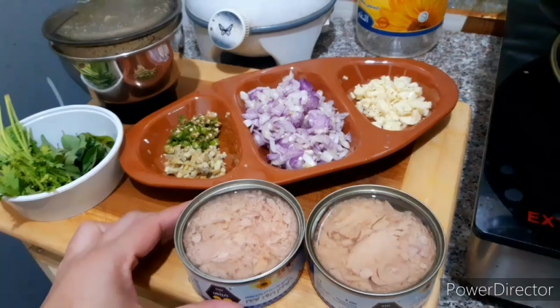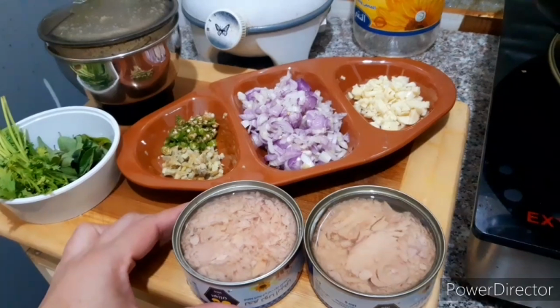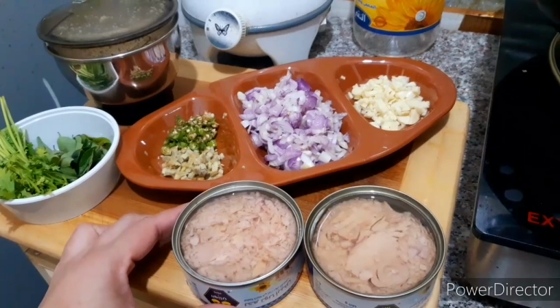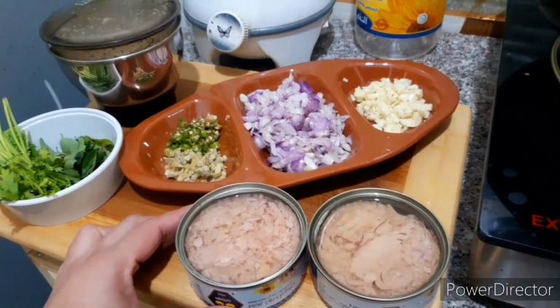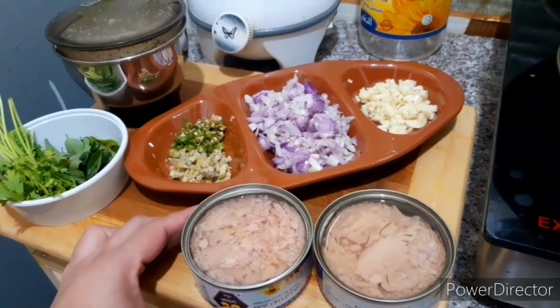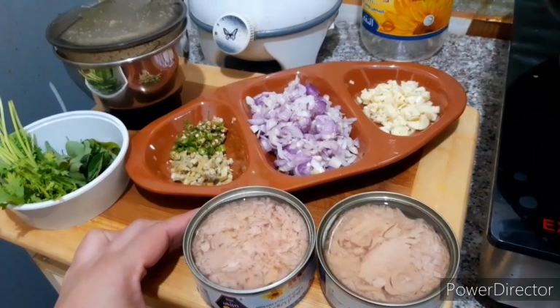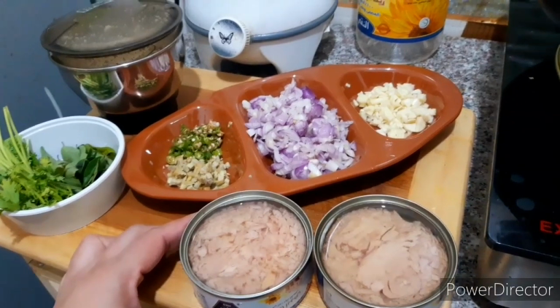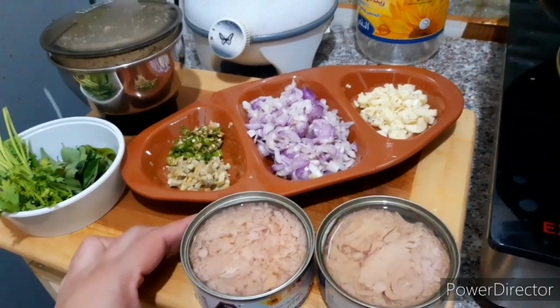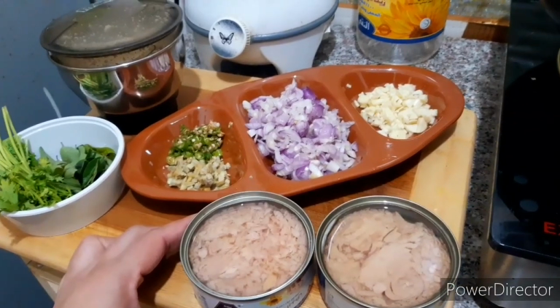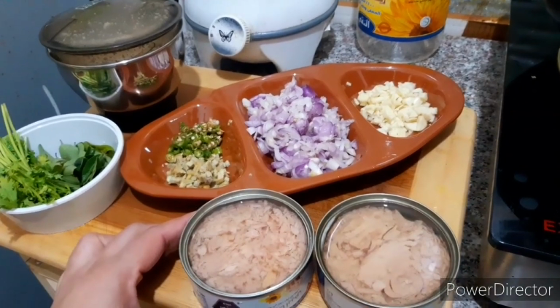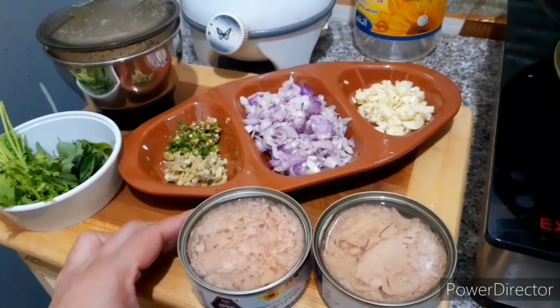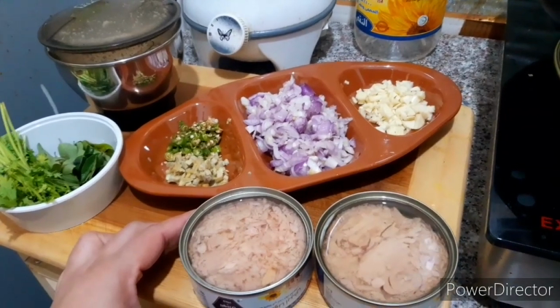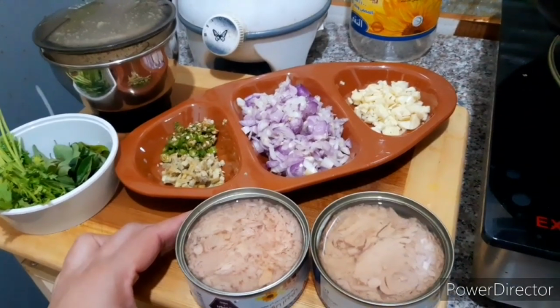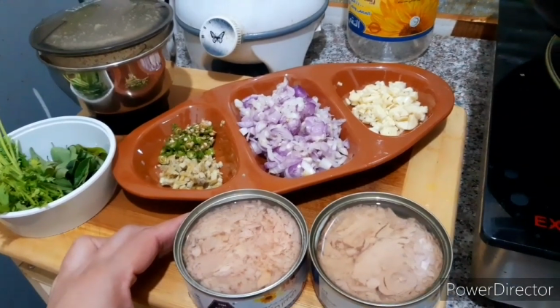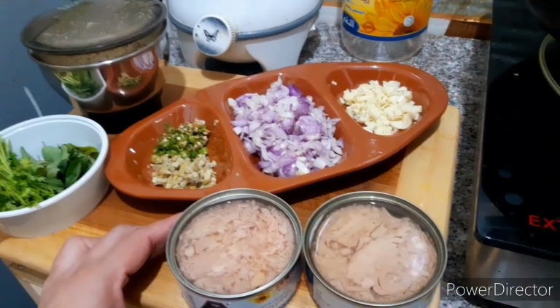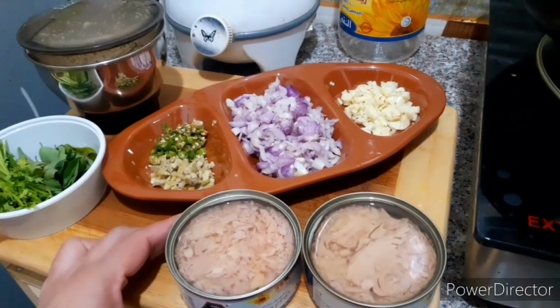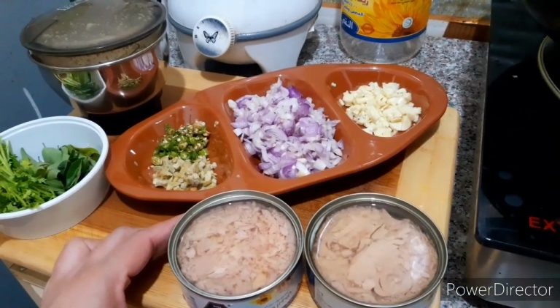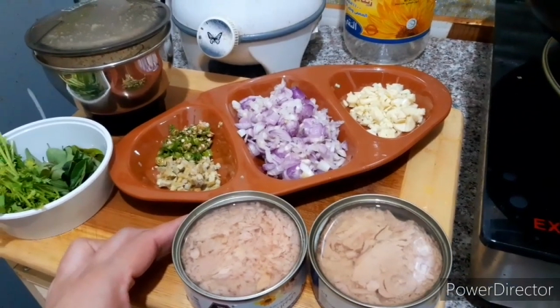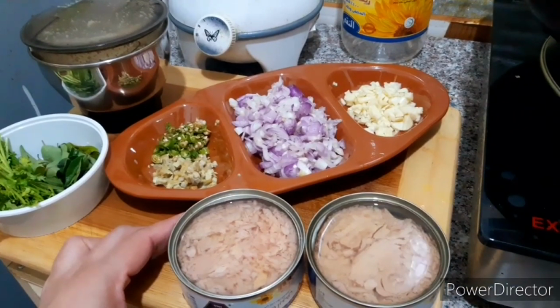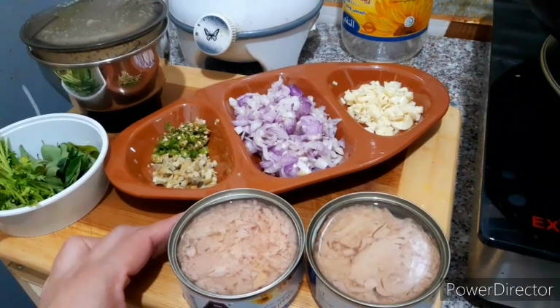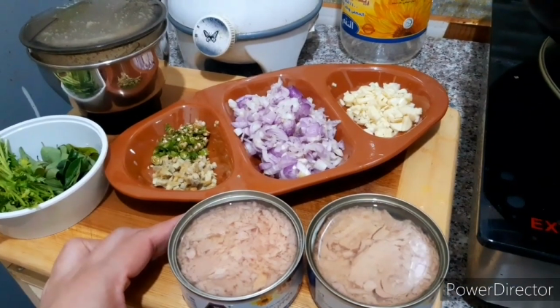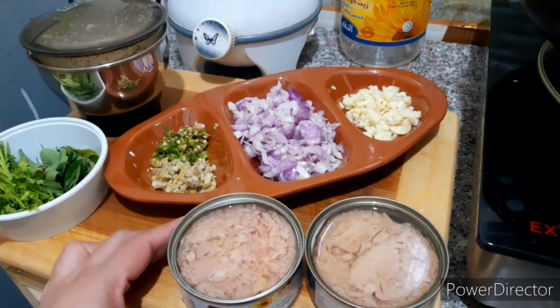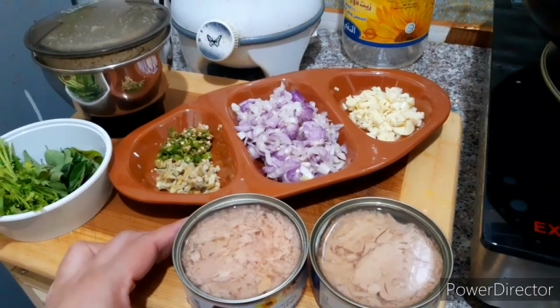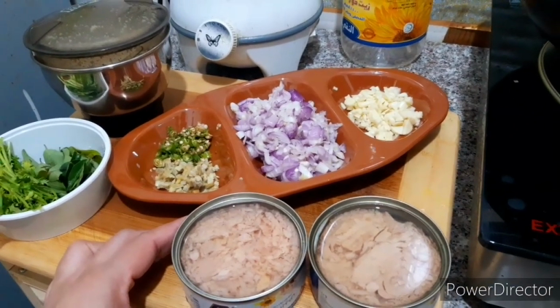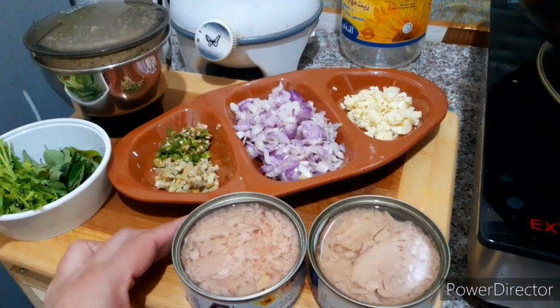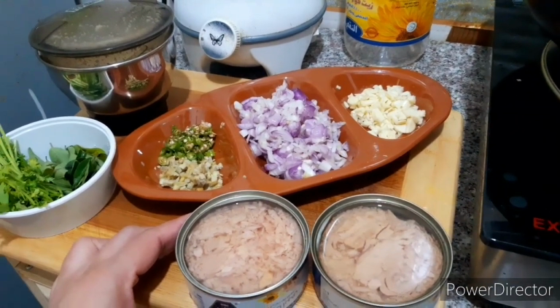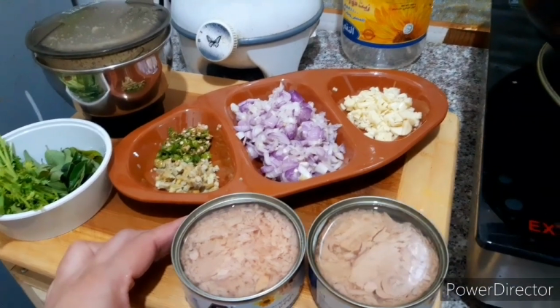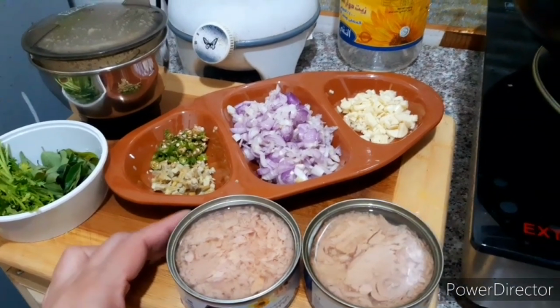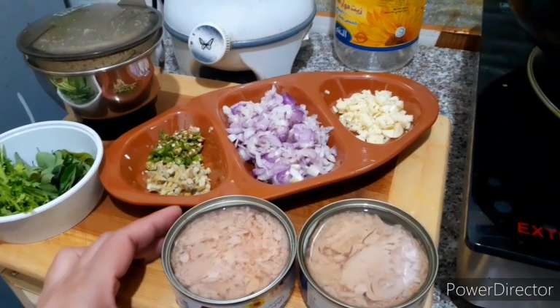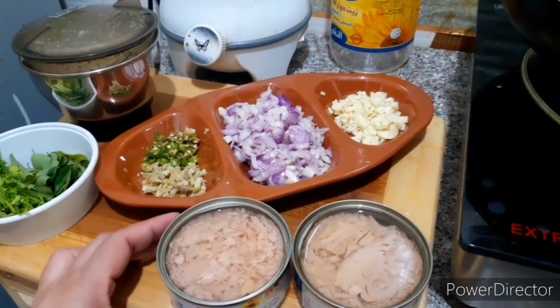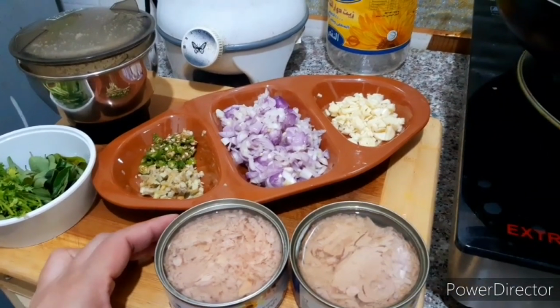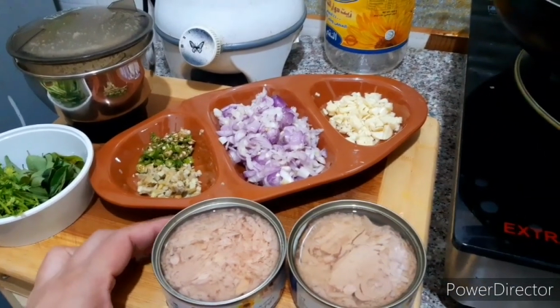Hi, welcome to you guys. My friends, I am going to make tuna fish.